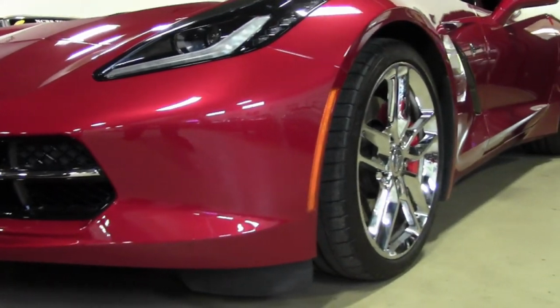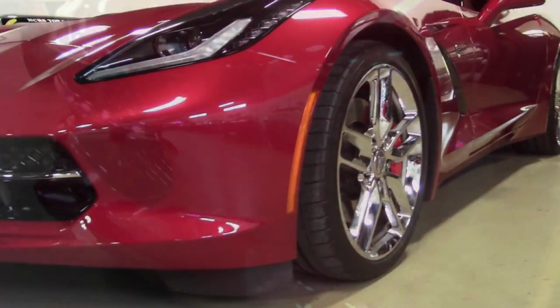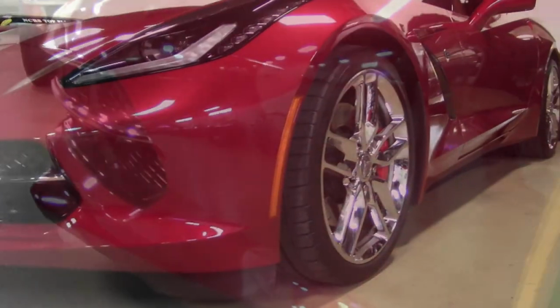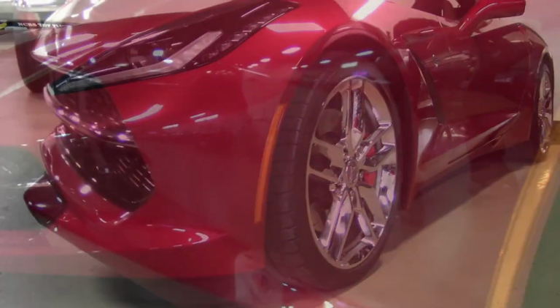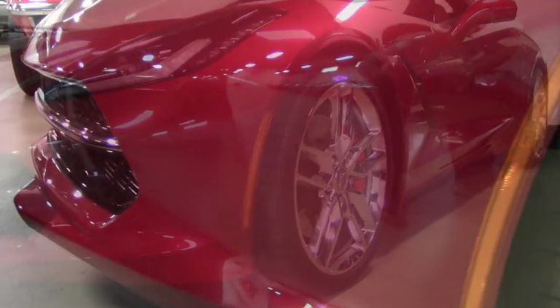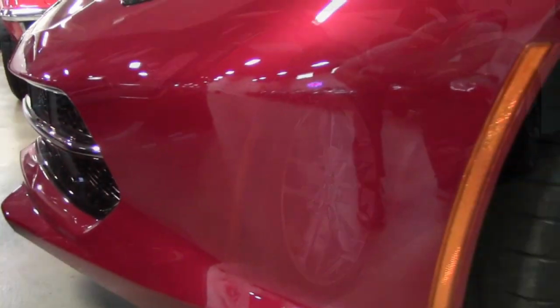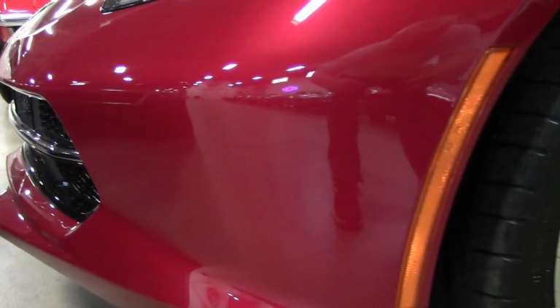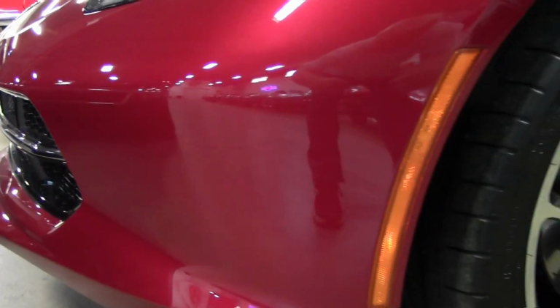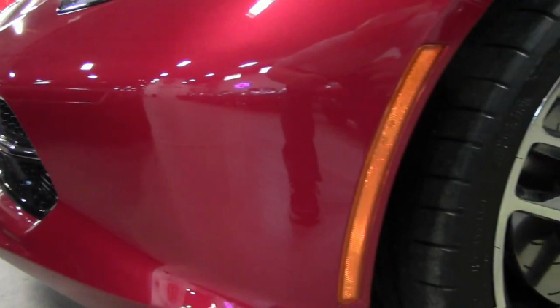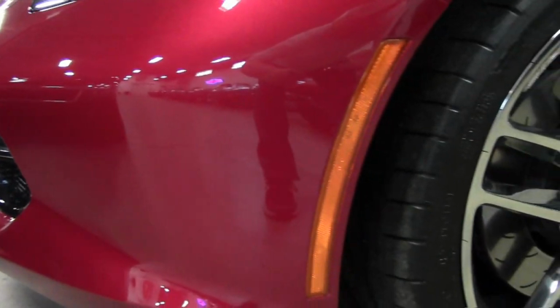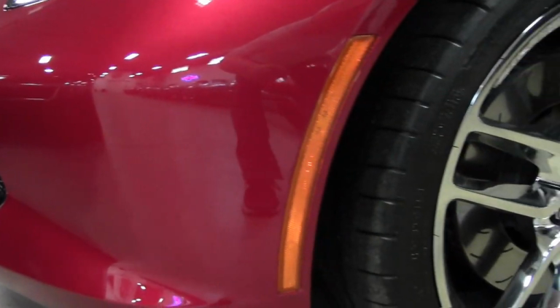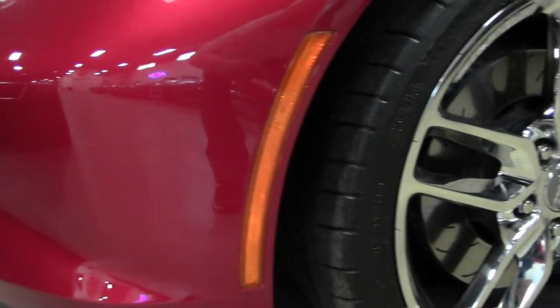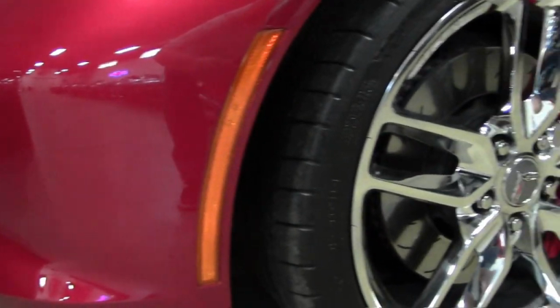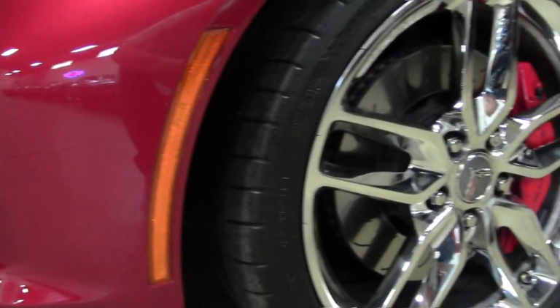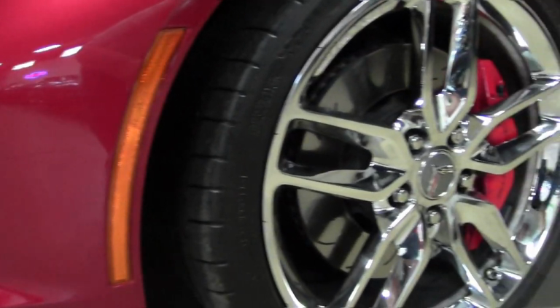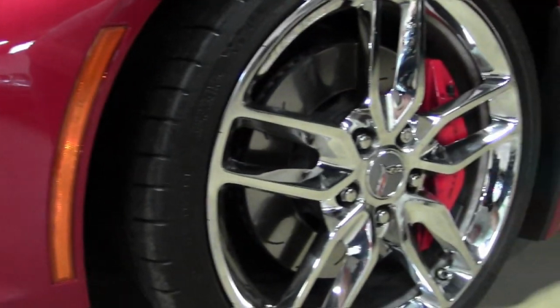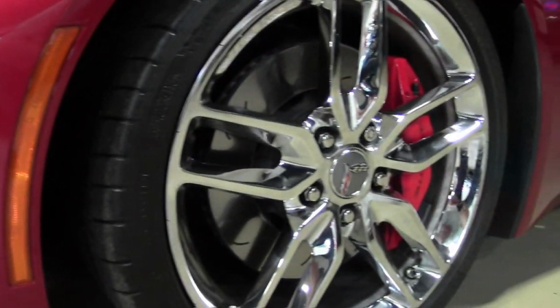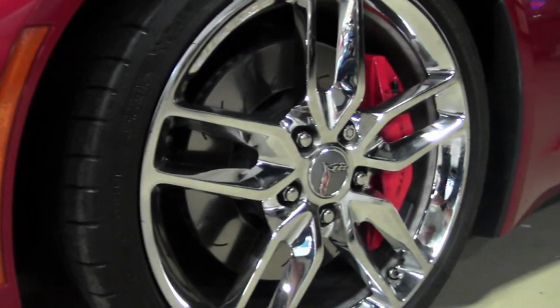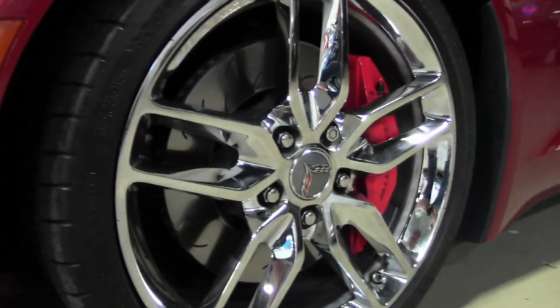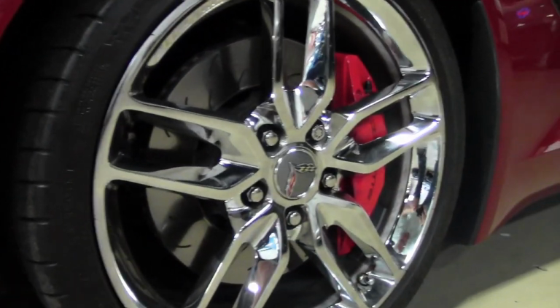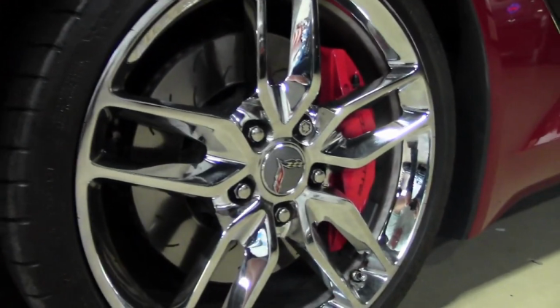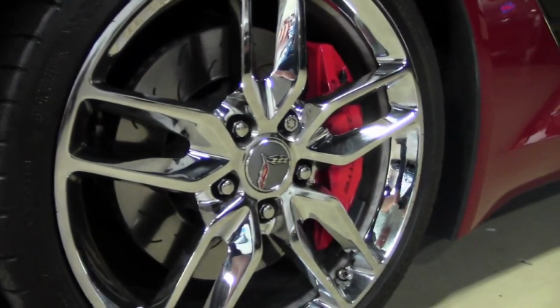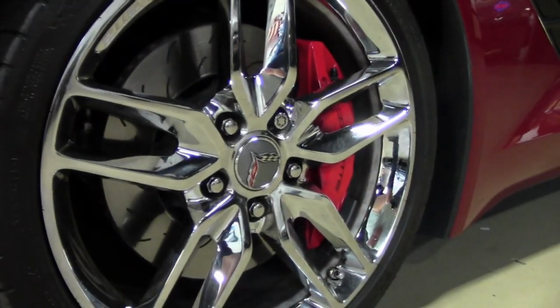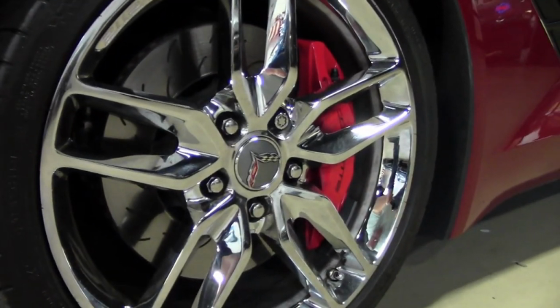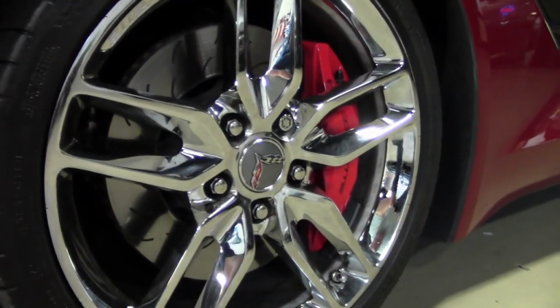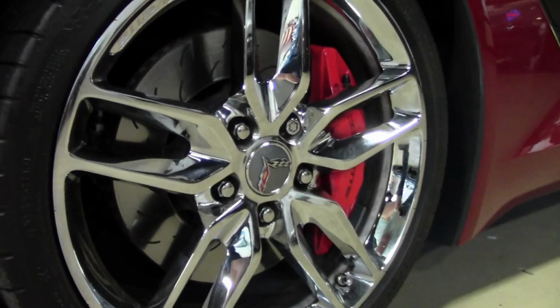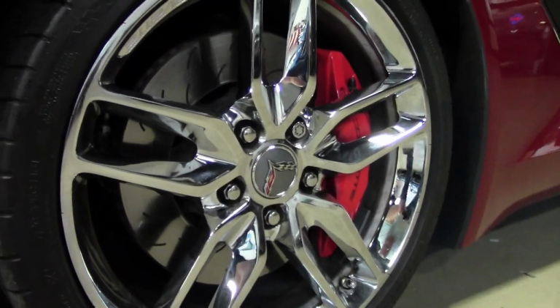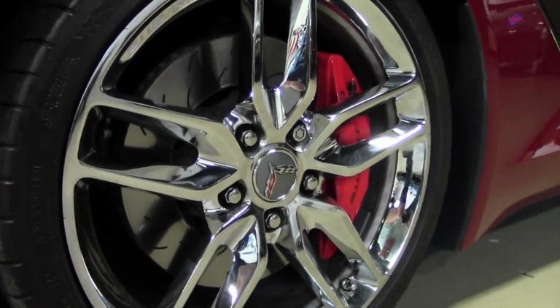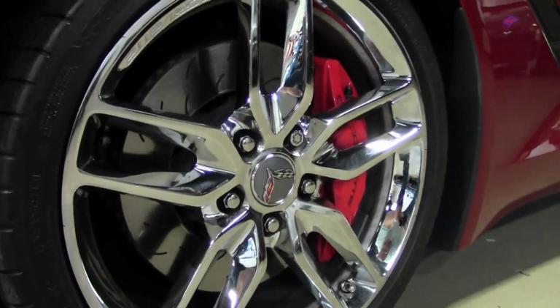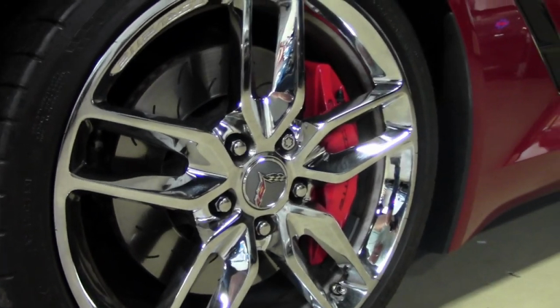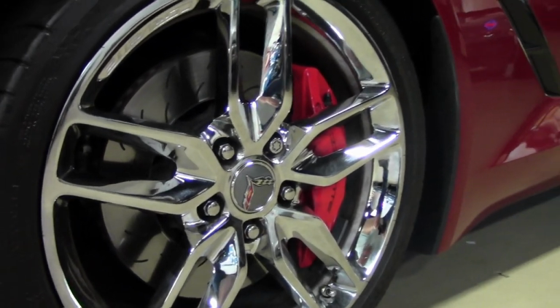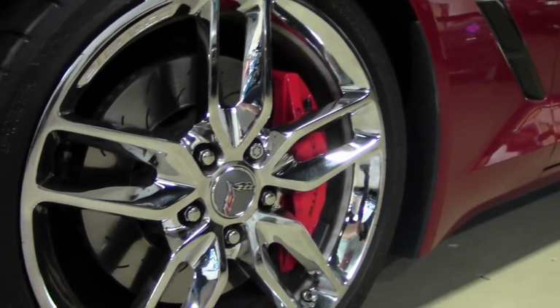Under the hood, you'll find a 460-horsepower LT1 engine and a 7-speed manual transmission.